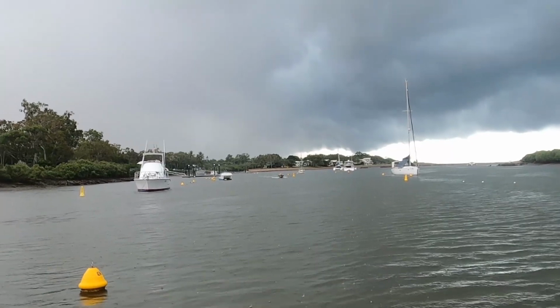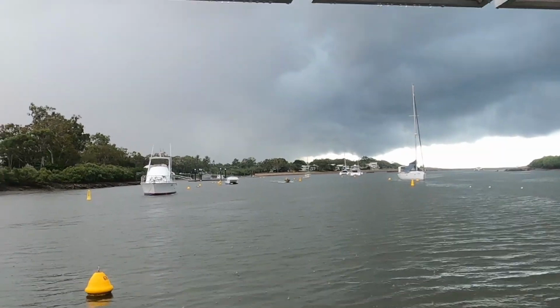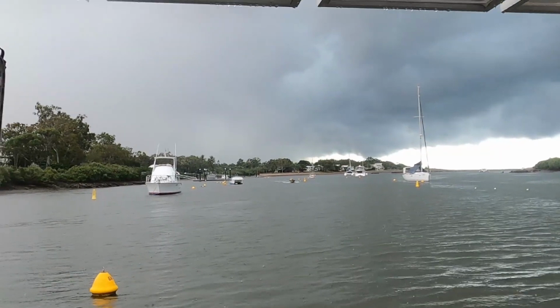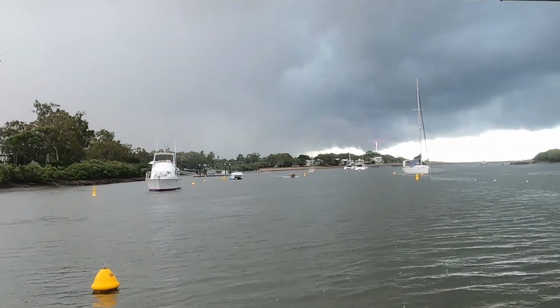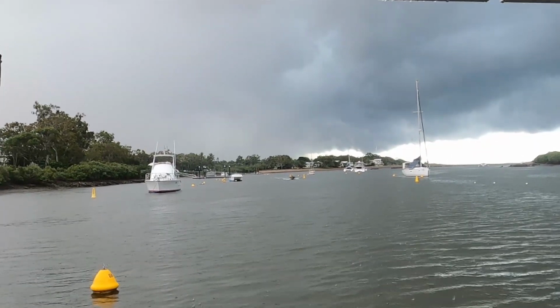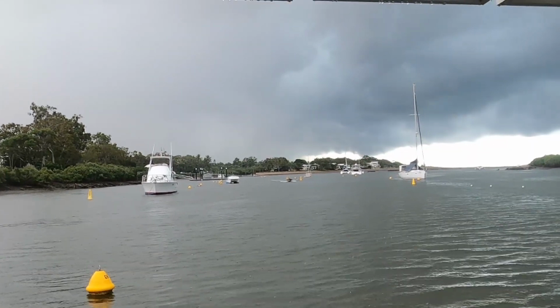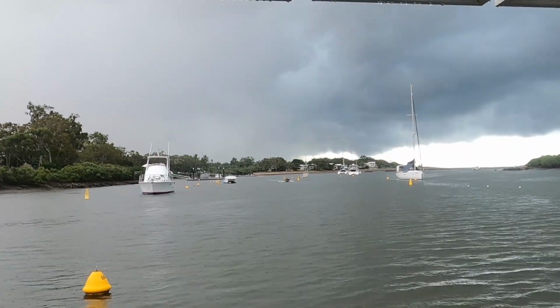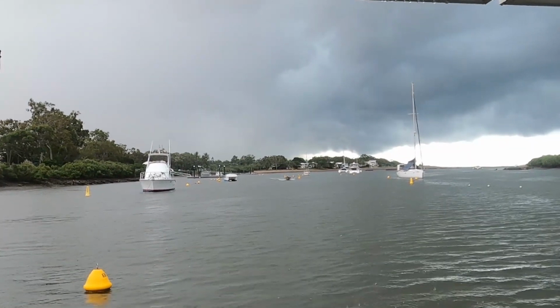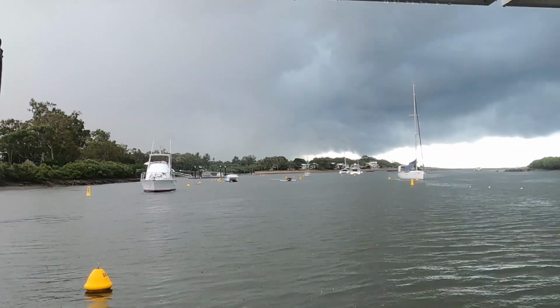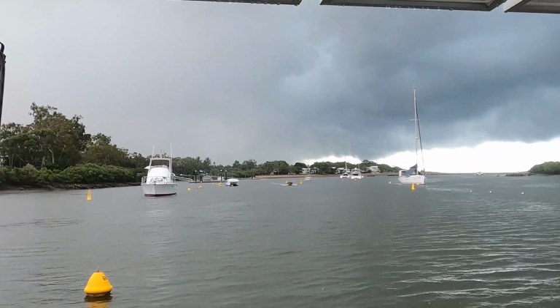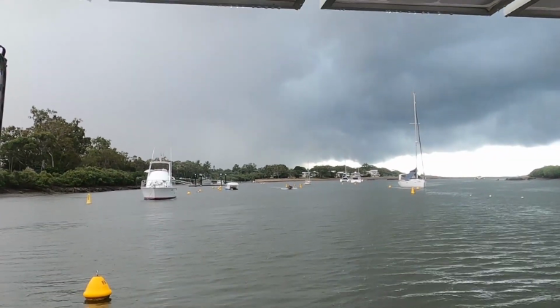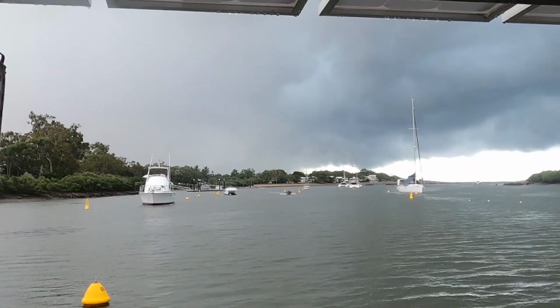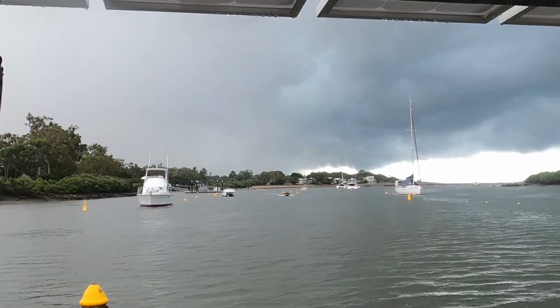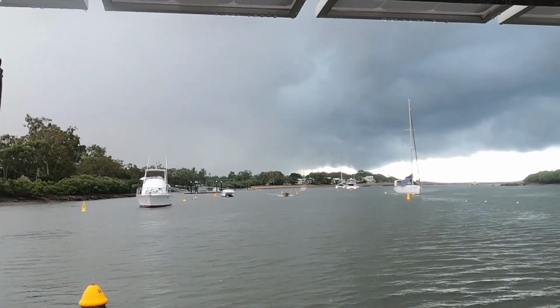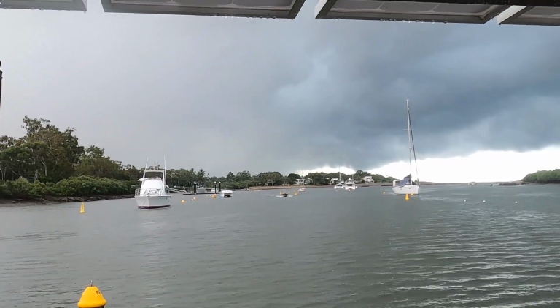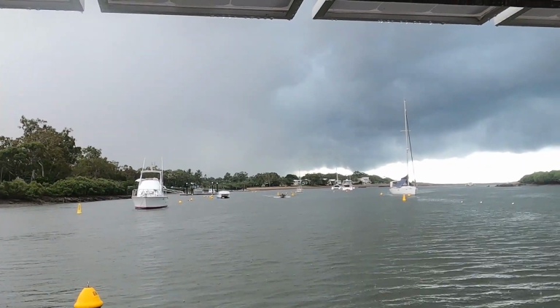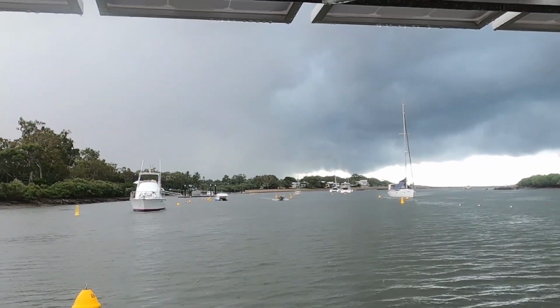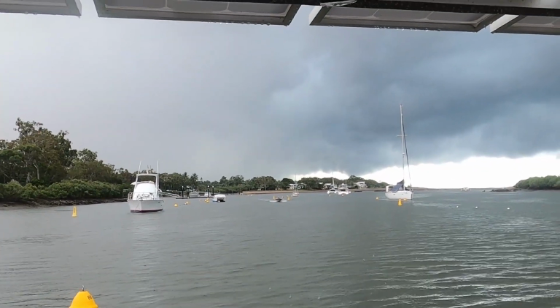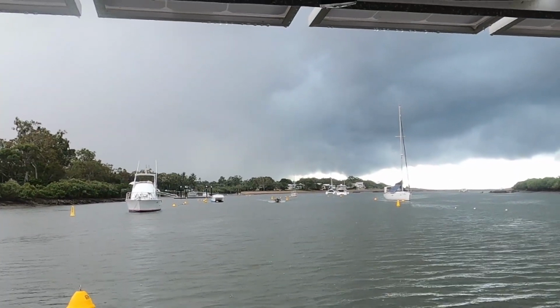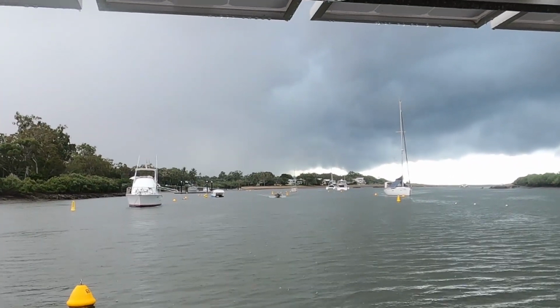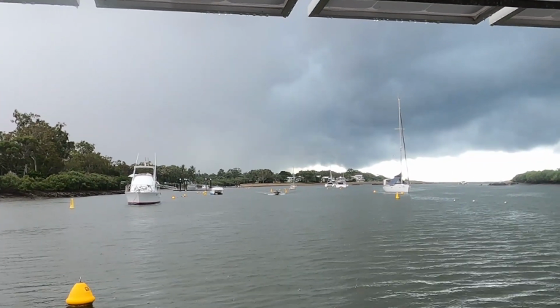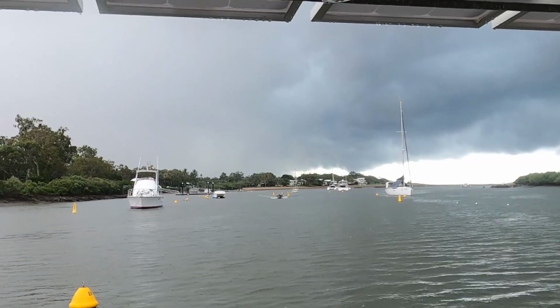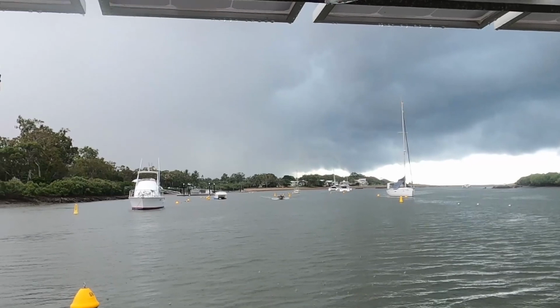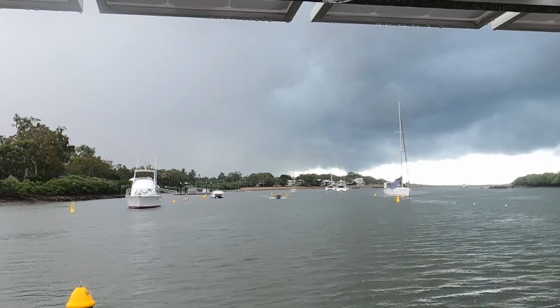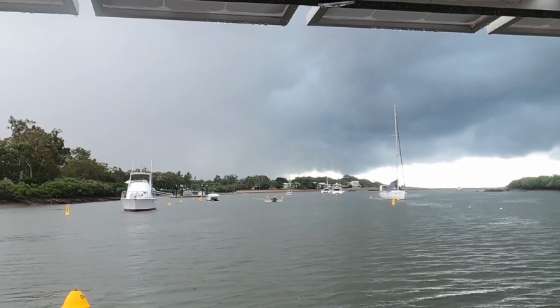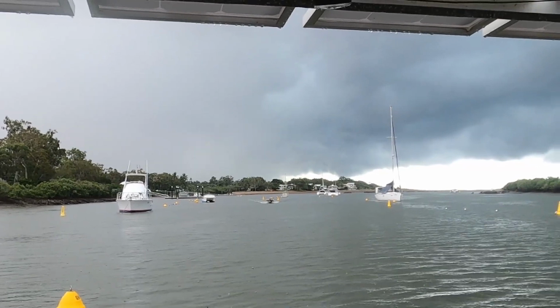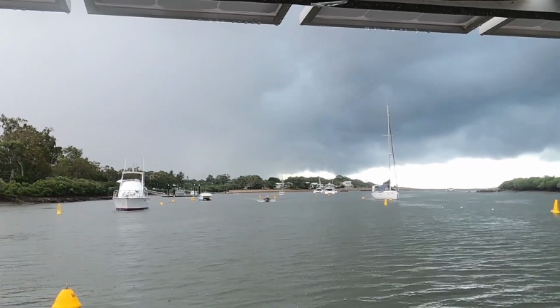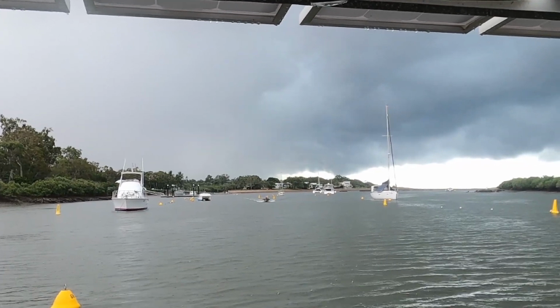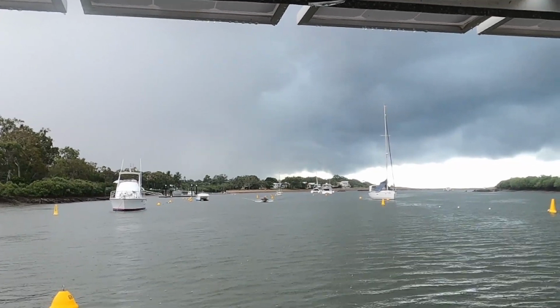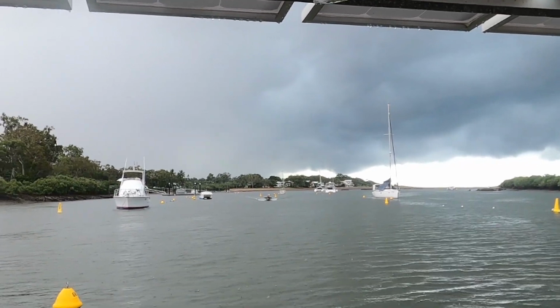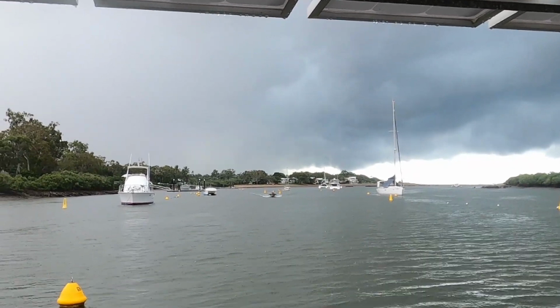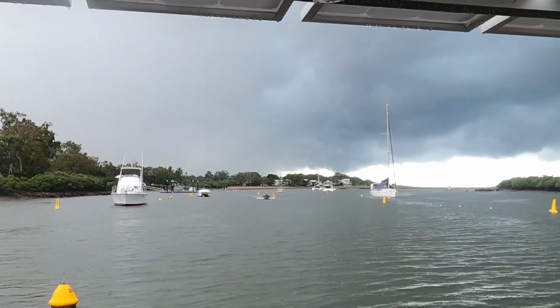It's probably not the best weather to send Murray over to the jetty to pick up something. The lightning is right behind them.